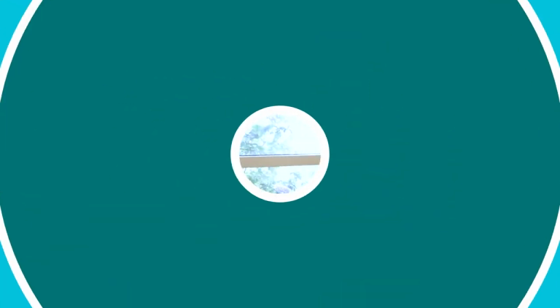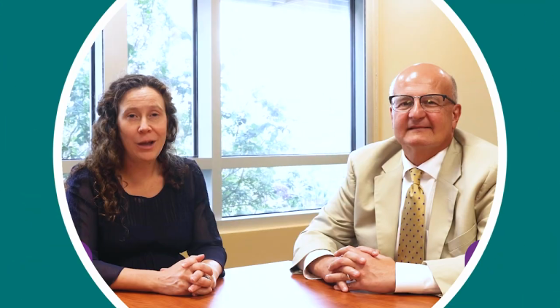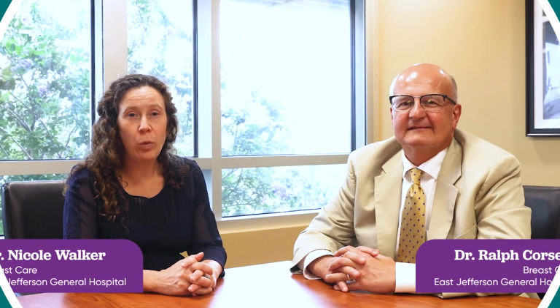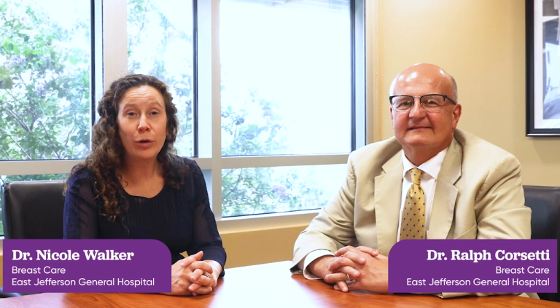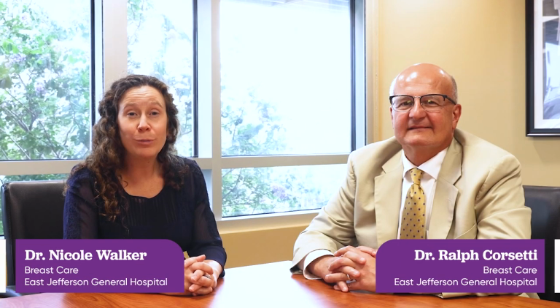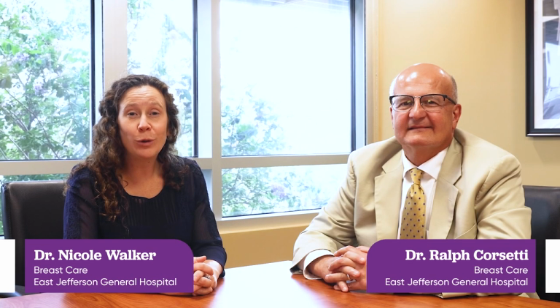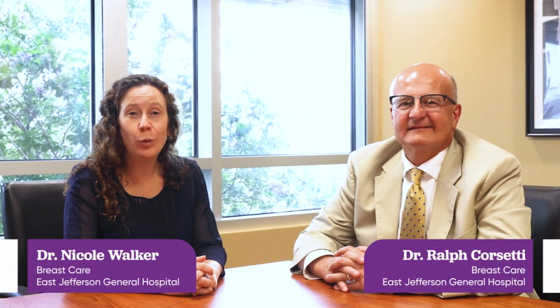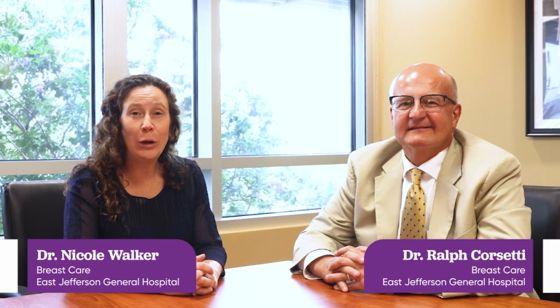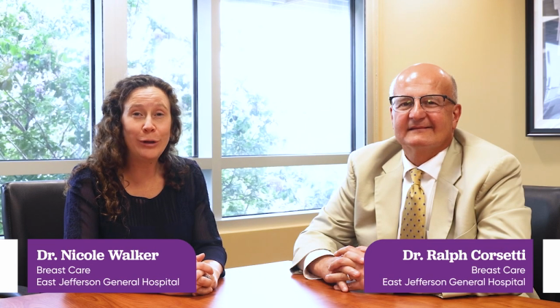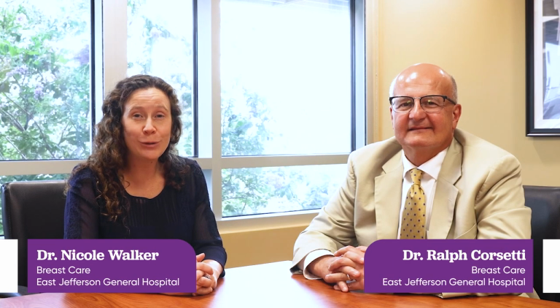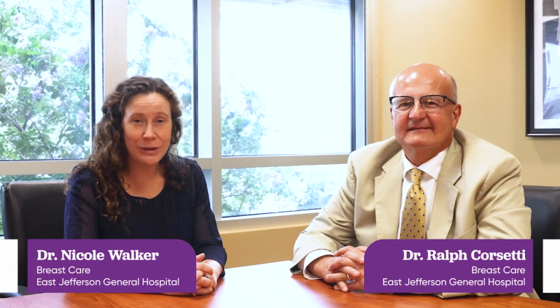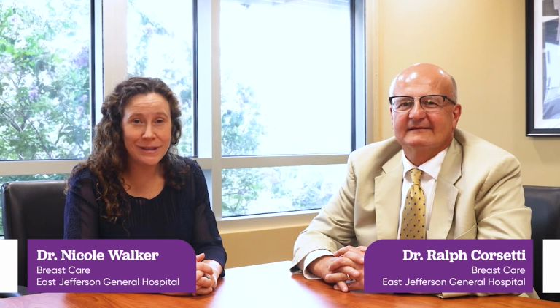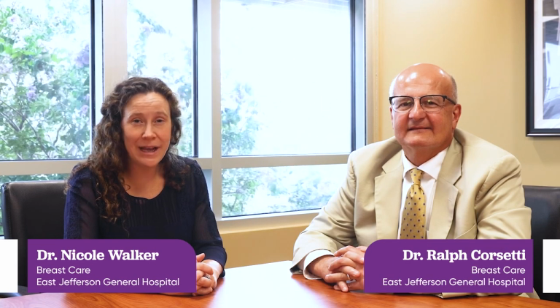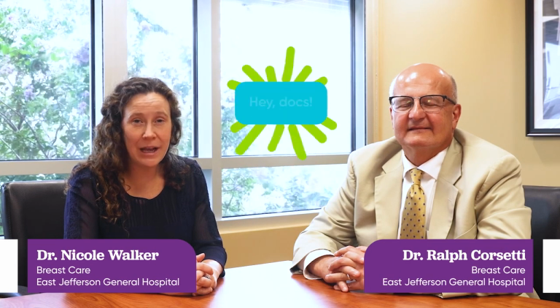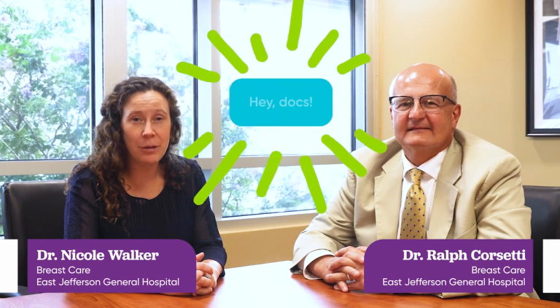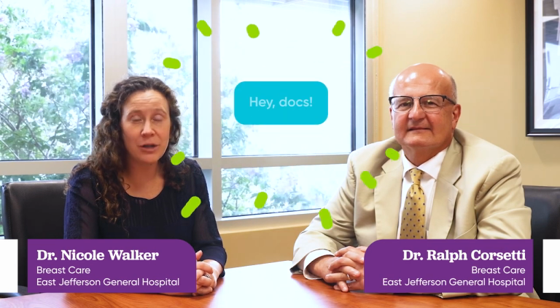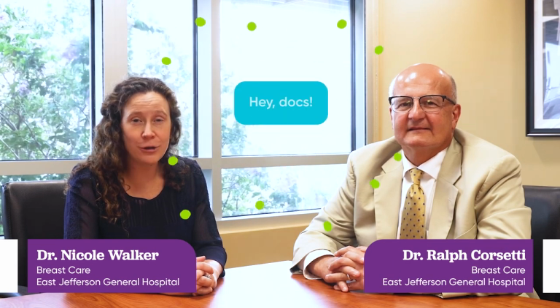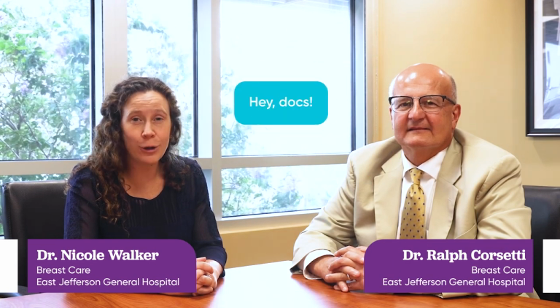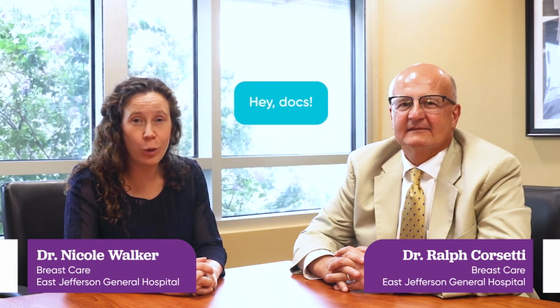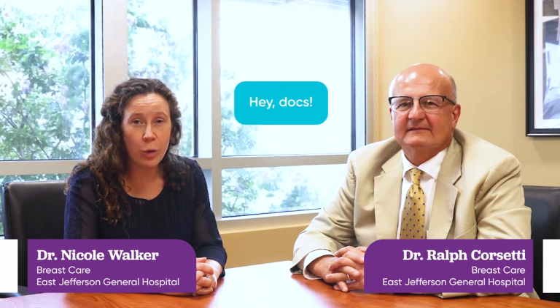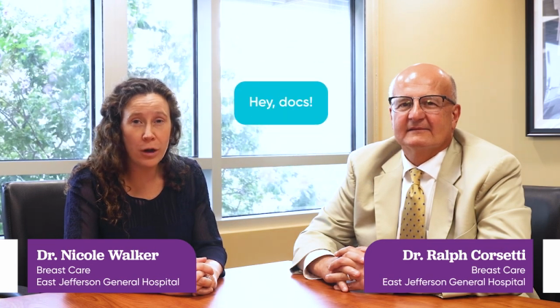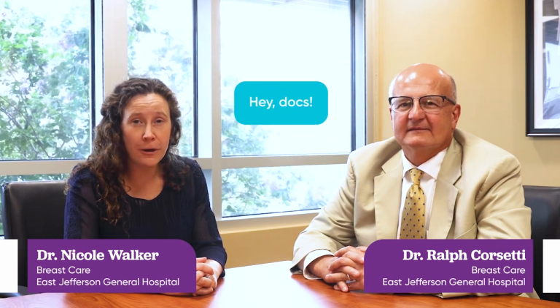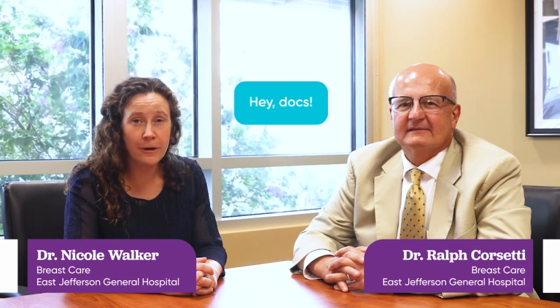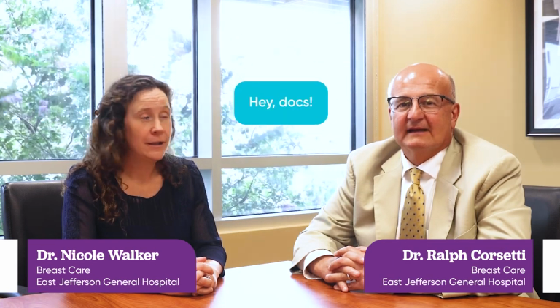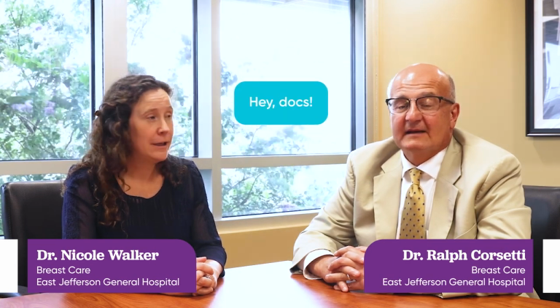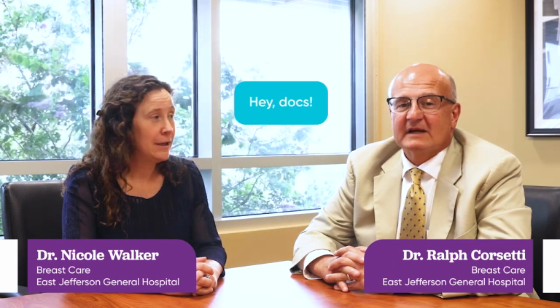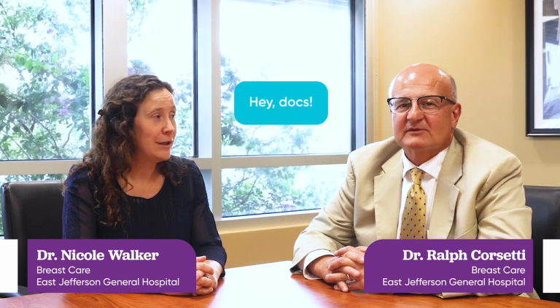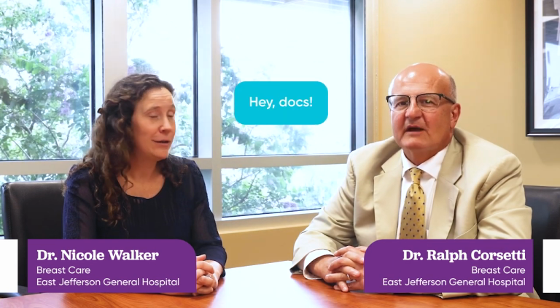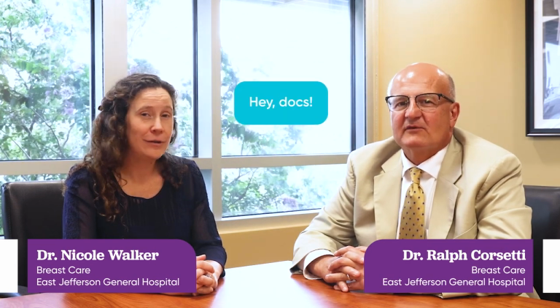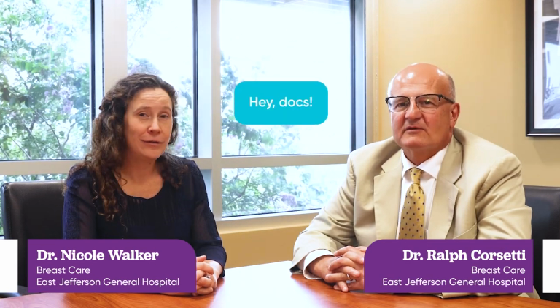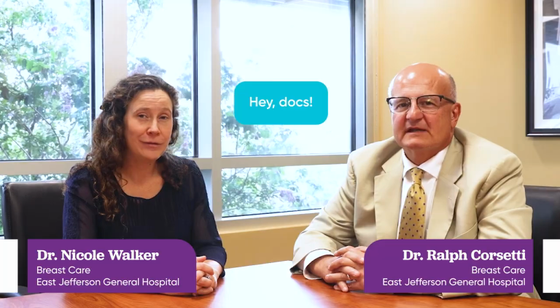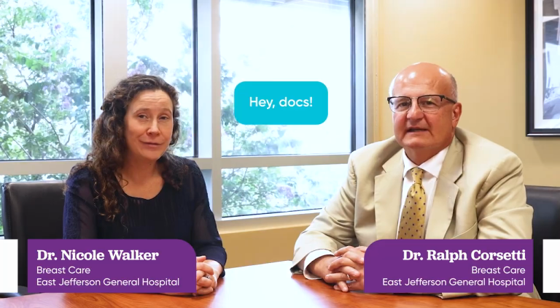Hi, welcome to Wellness Wednesday. I'm Dr. Nicole Walker. And I'm Dr. Ralph Corsetti.